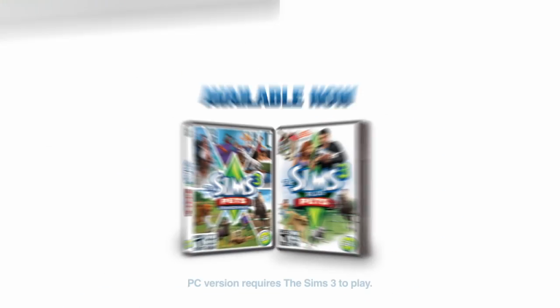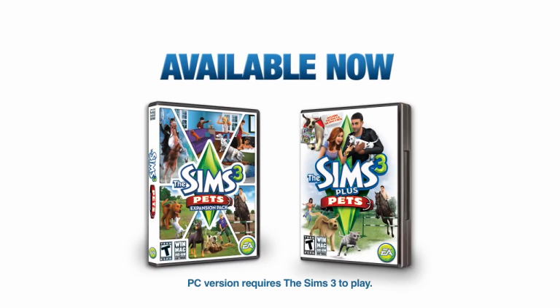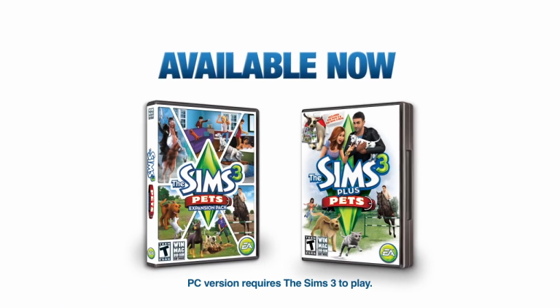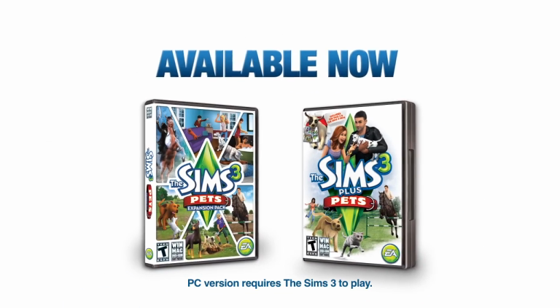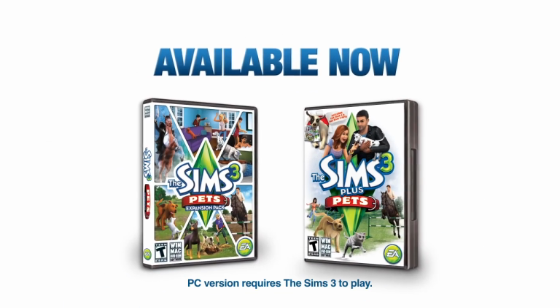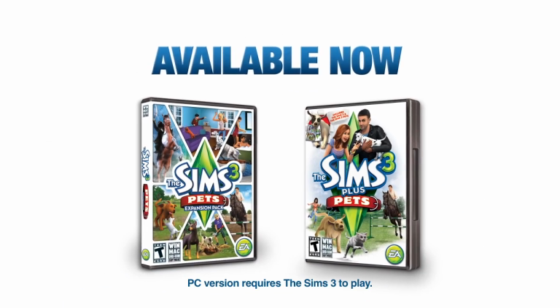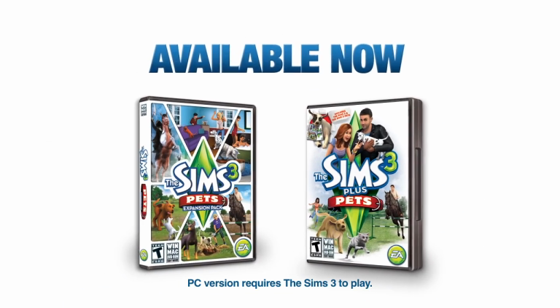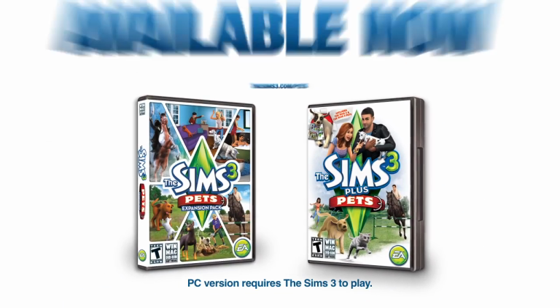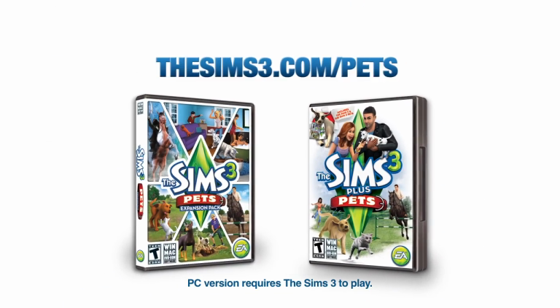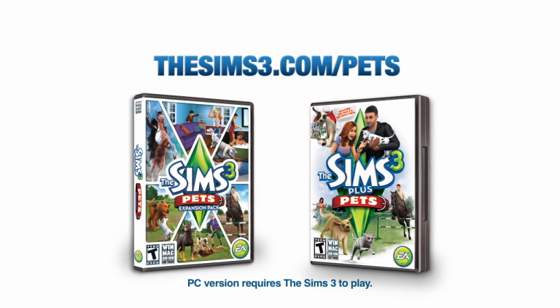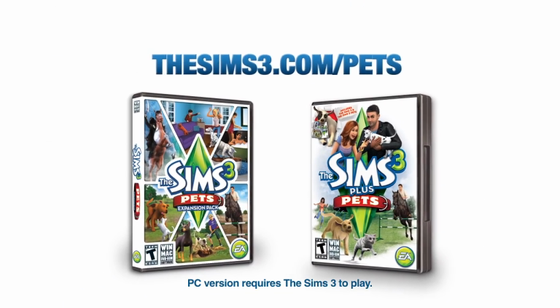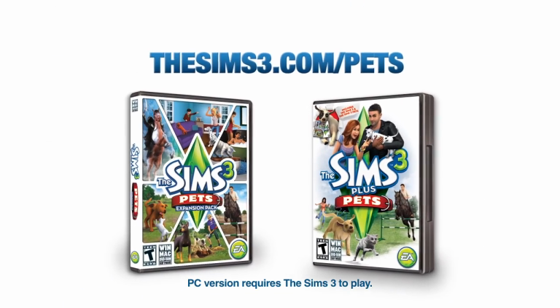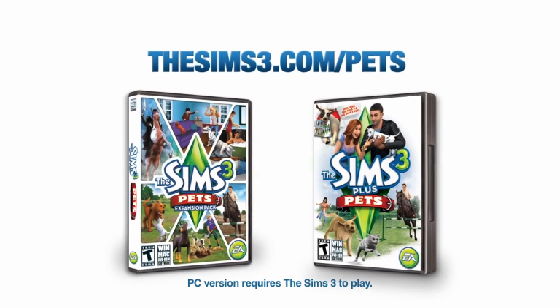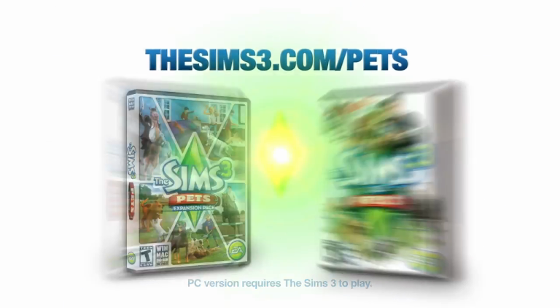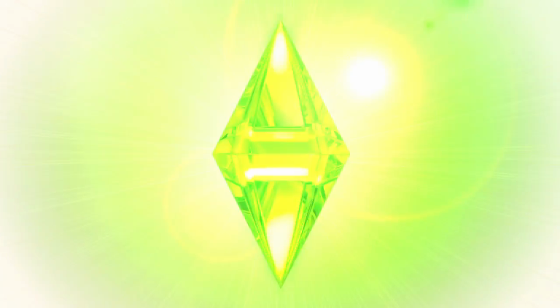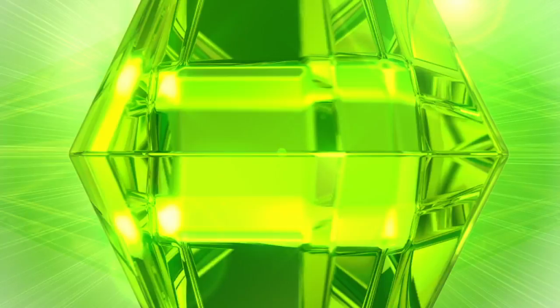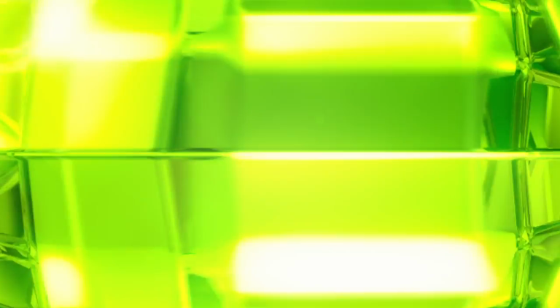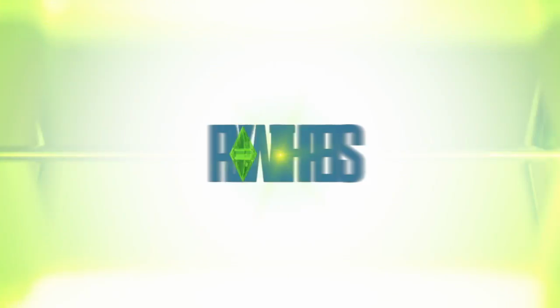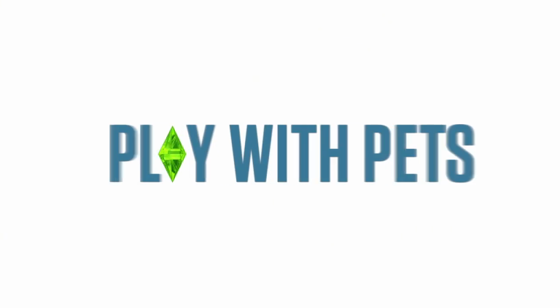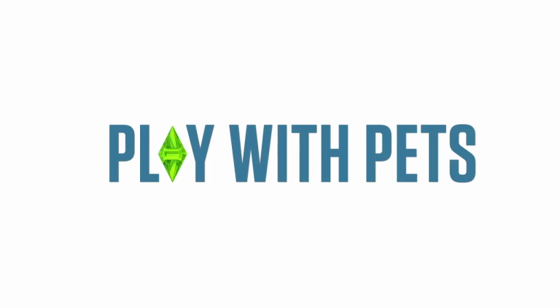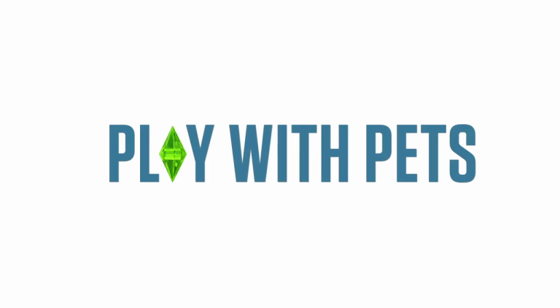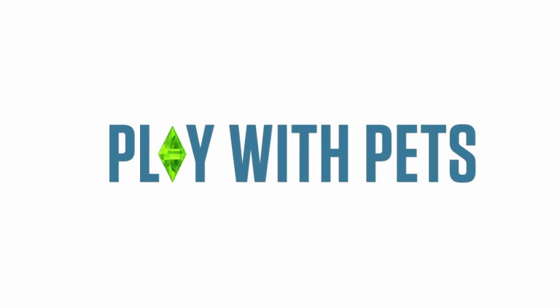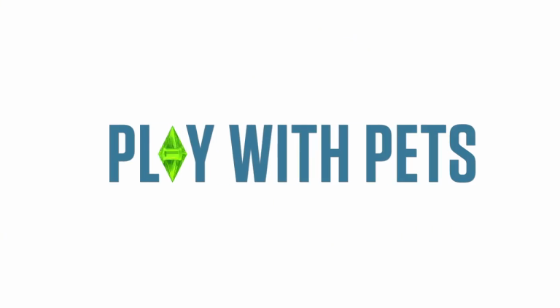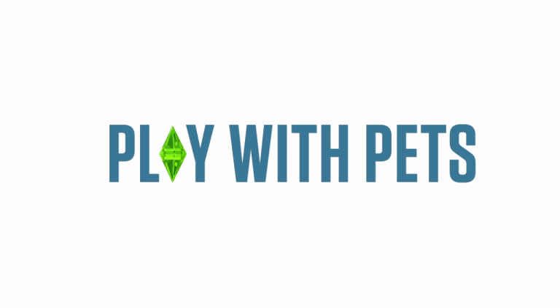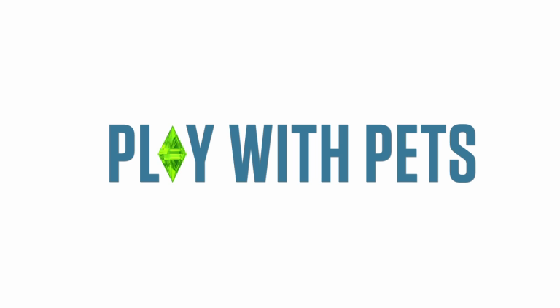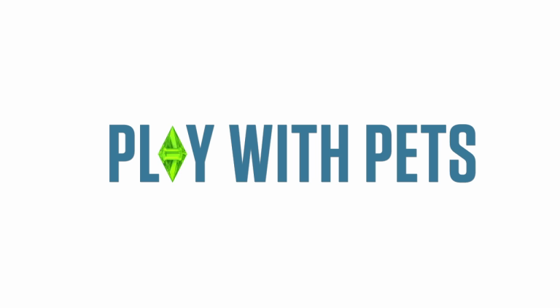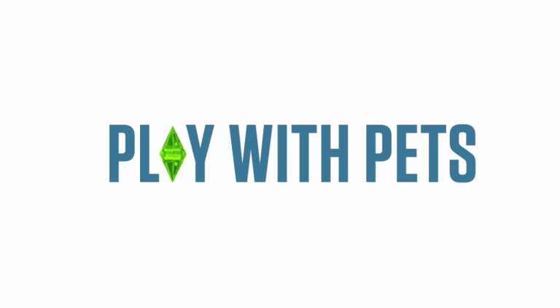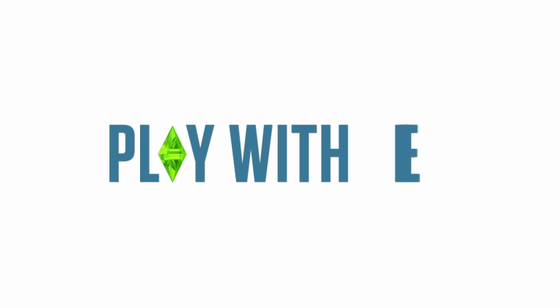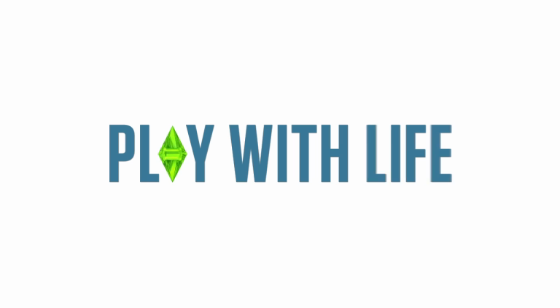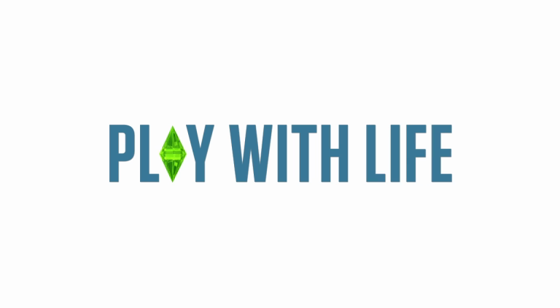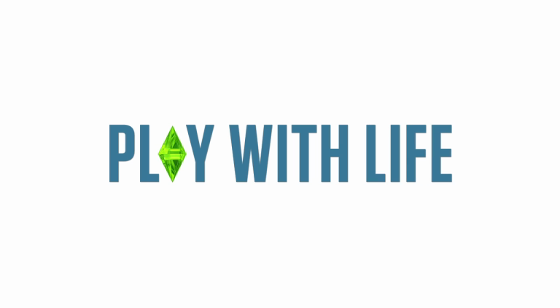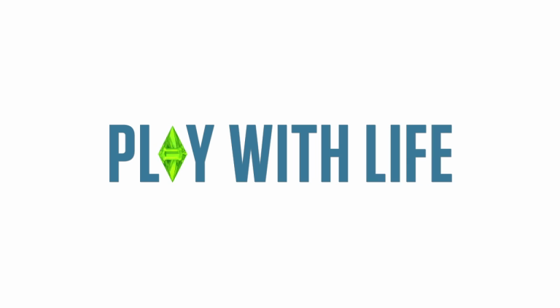The Sims 3 Pets, available now. Play with pets. Play with life.